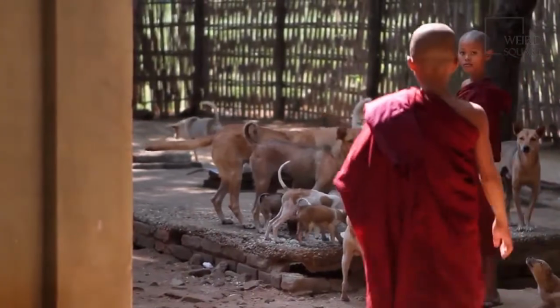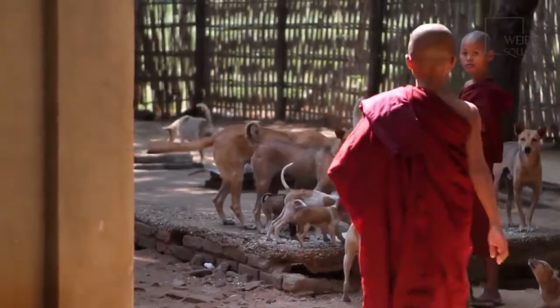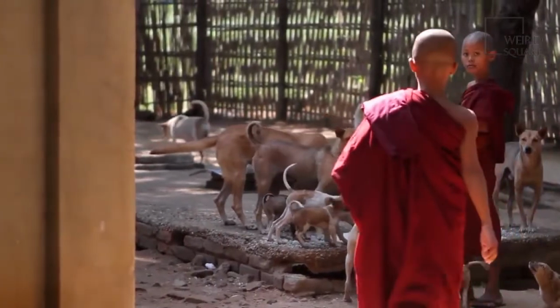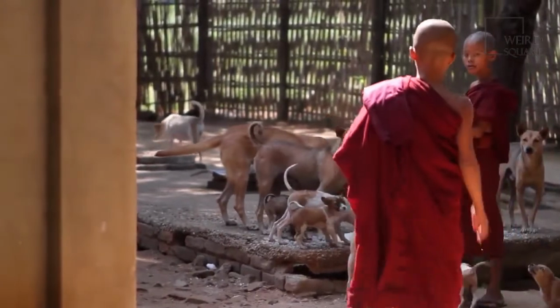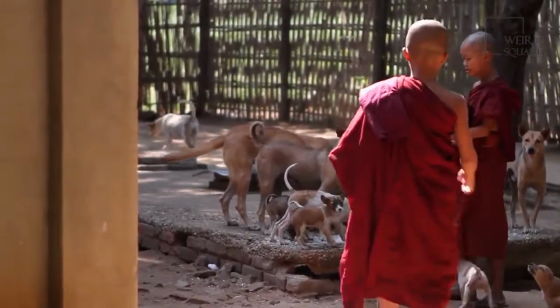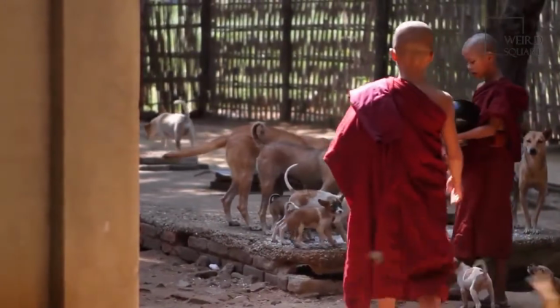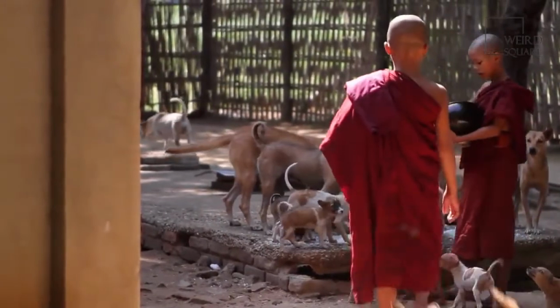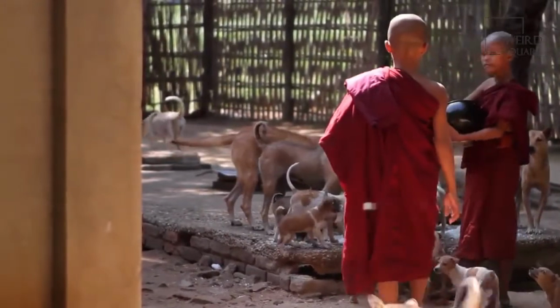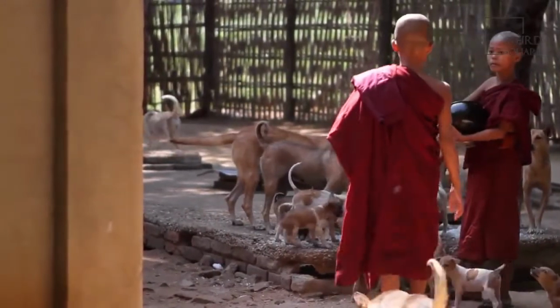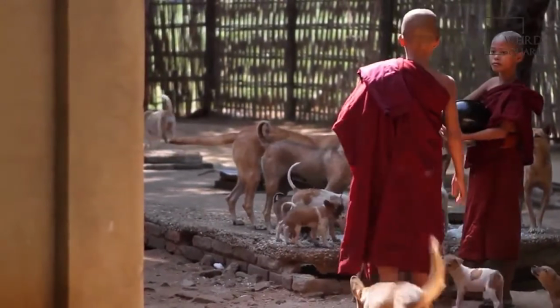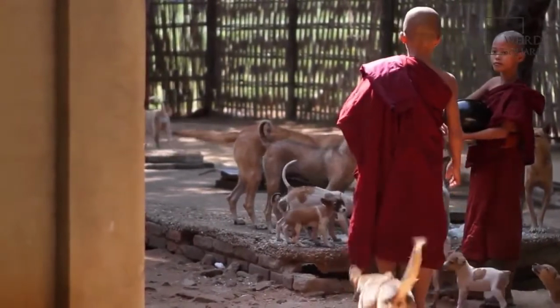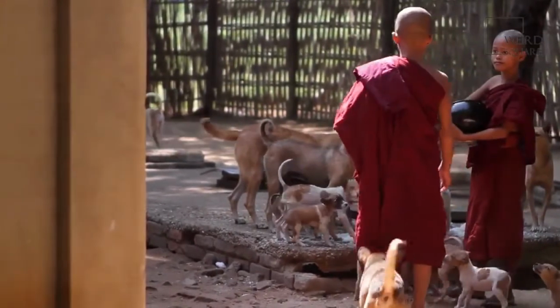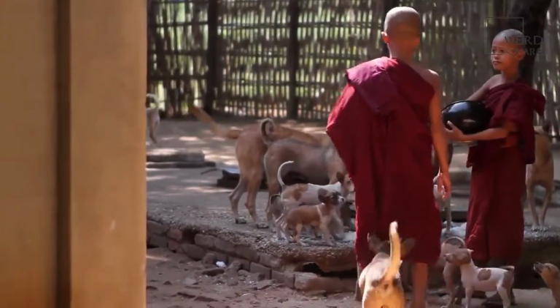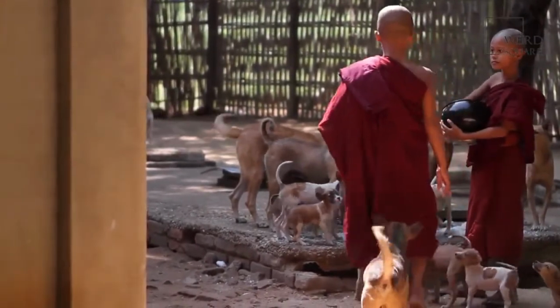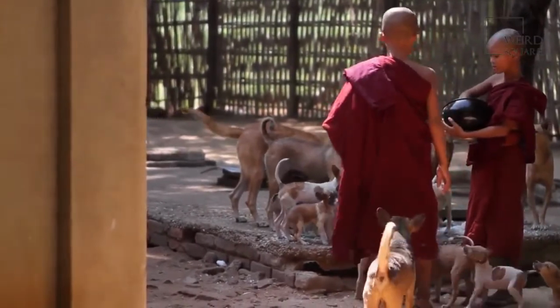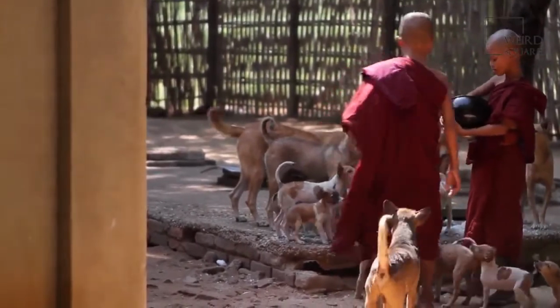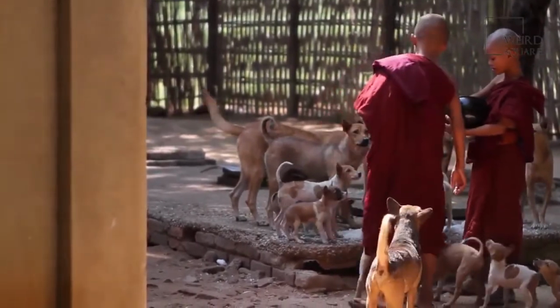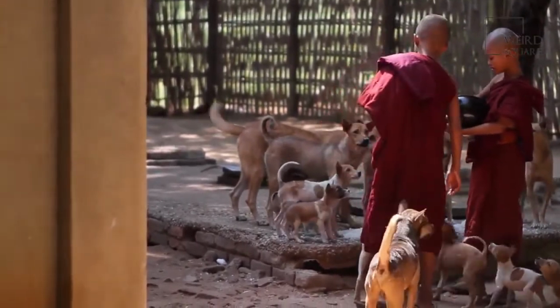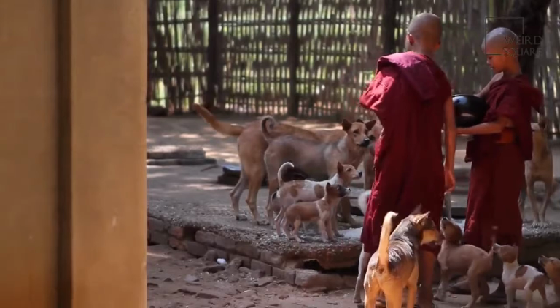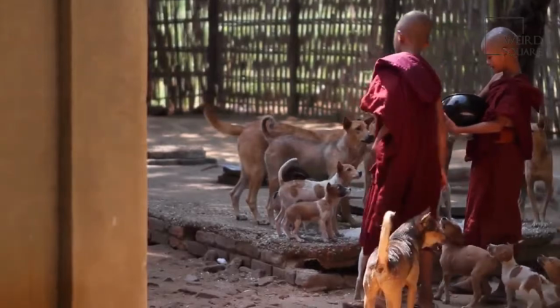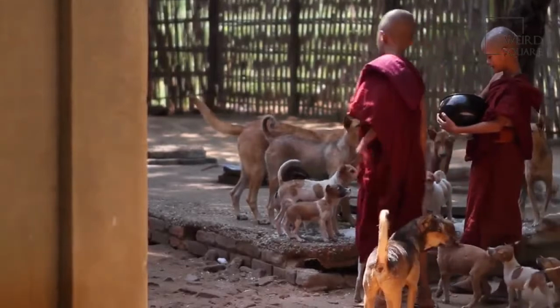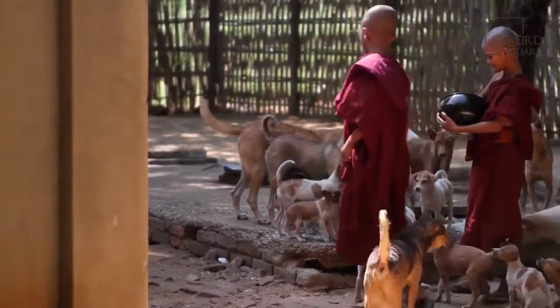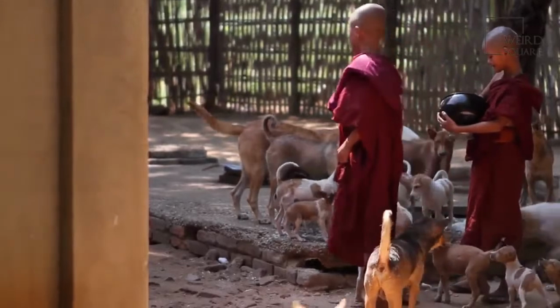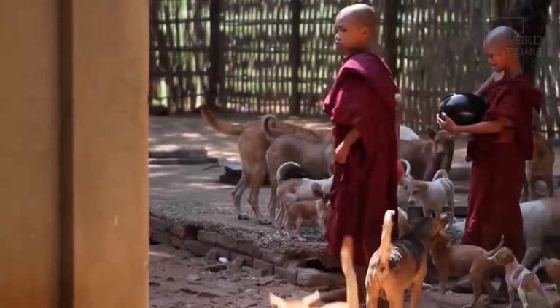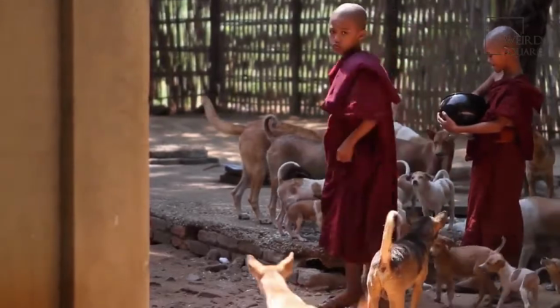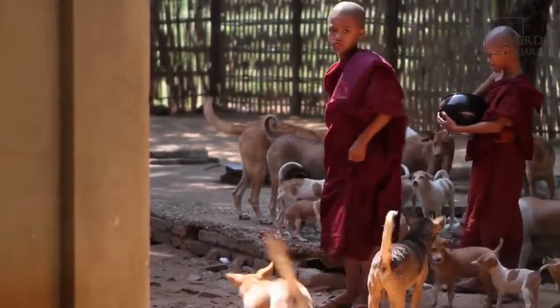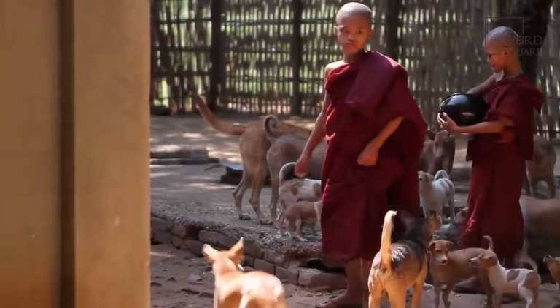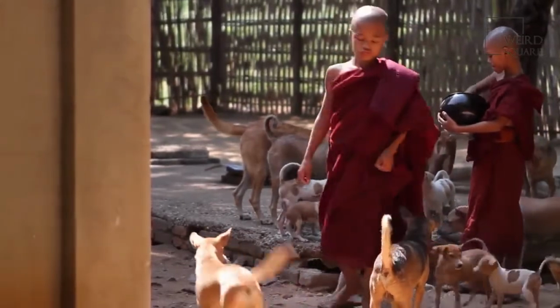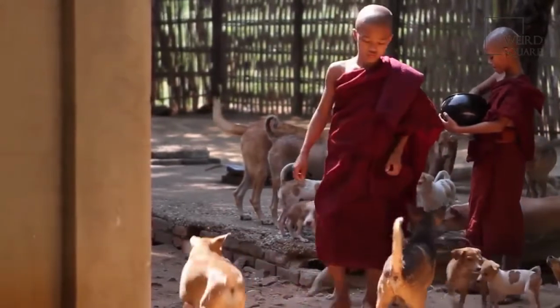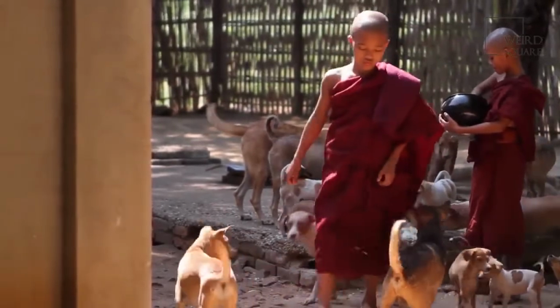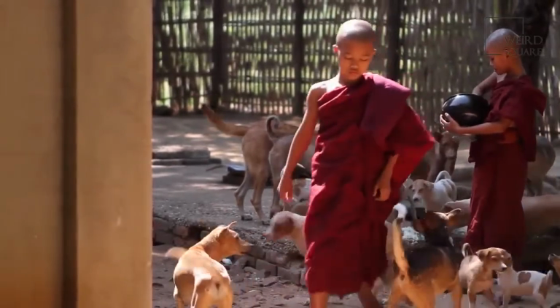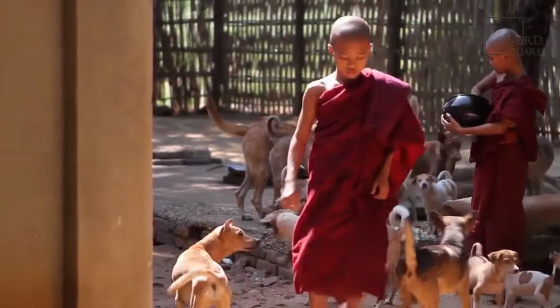Chow Chows have a double coat and come in different colors like red, blue, black, cream, and fawn.